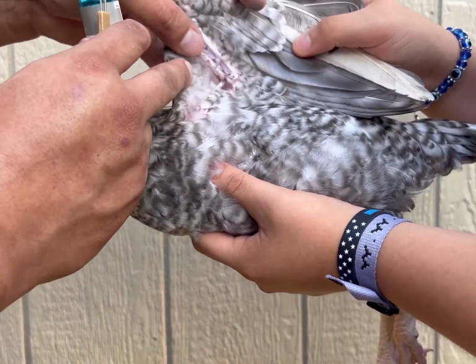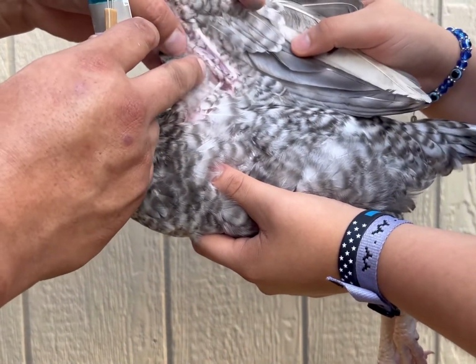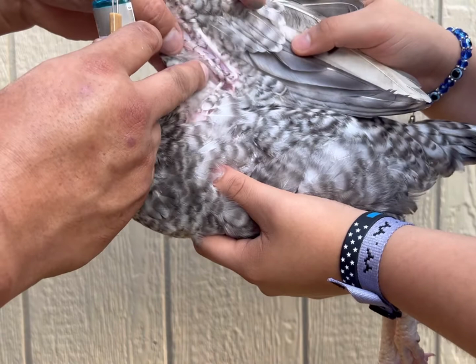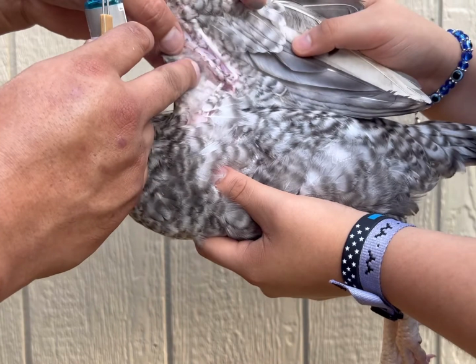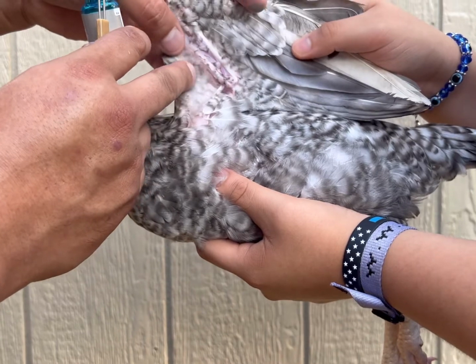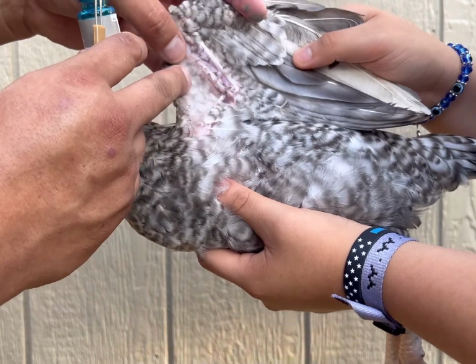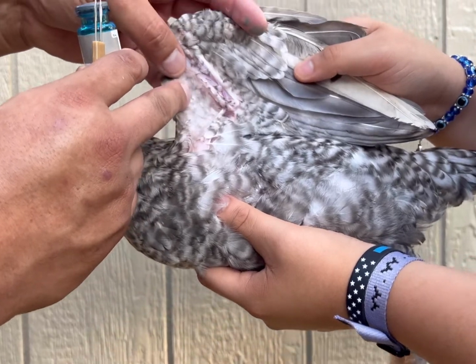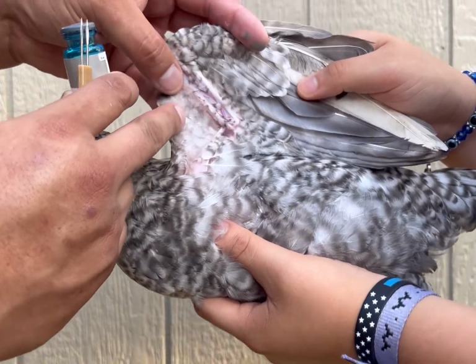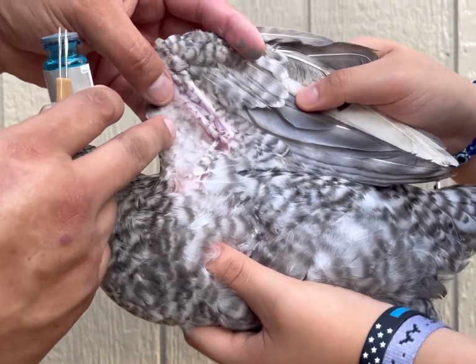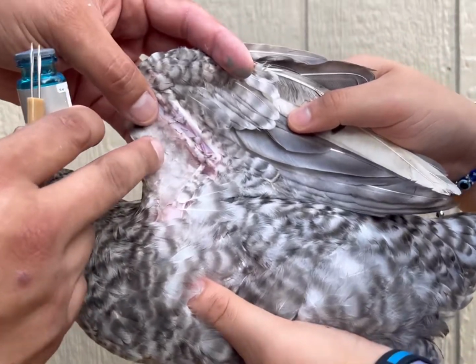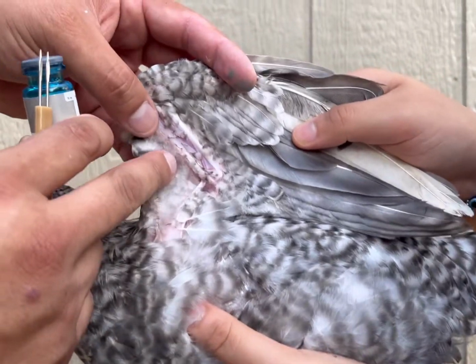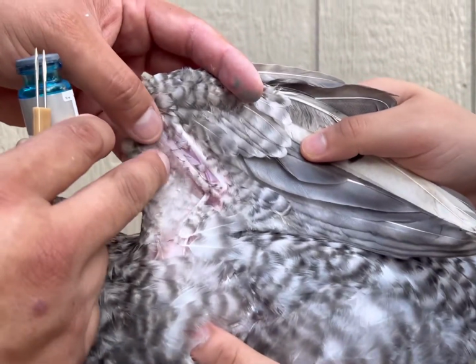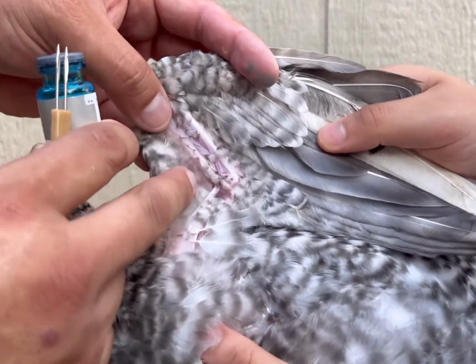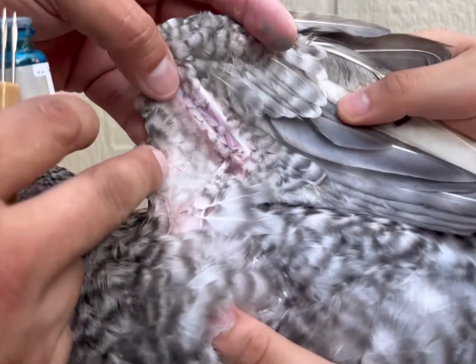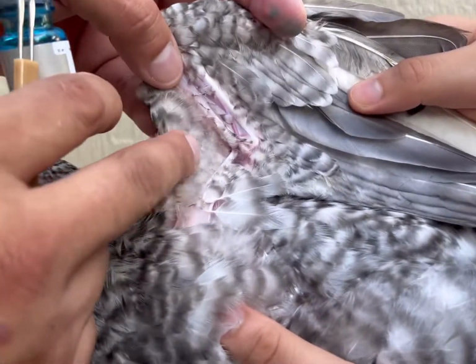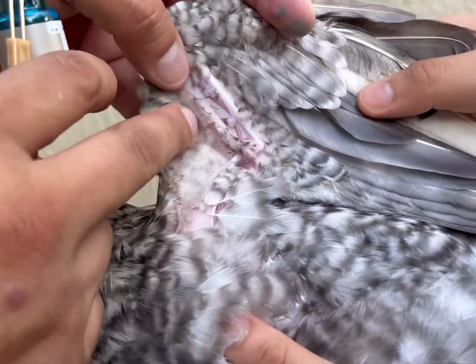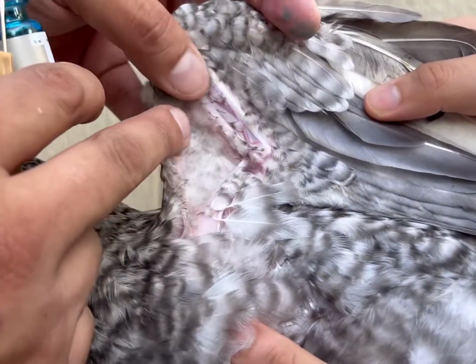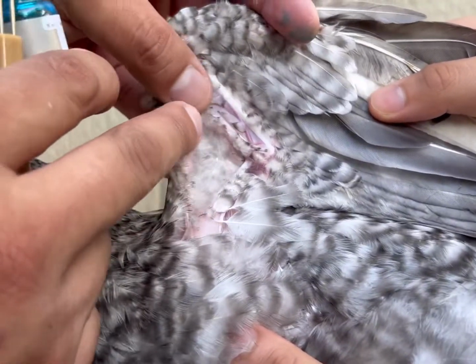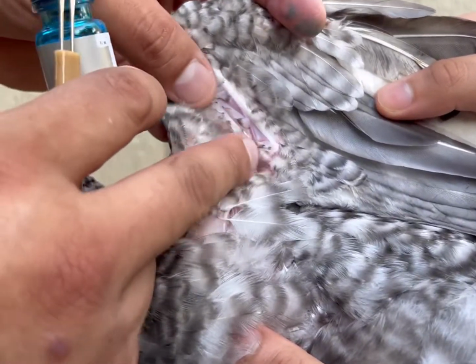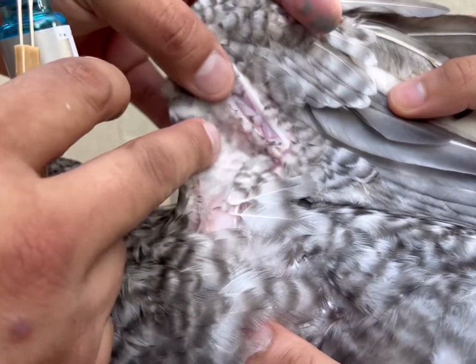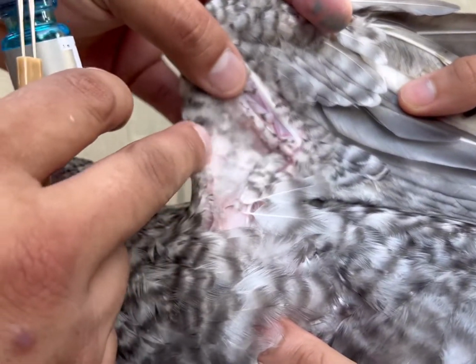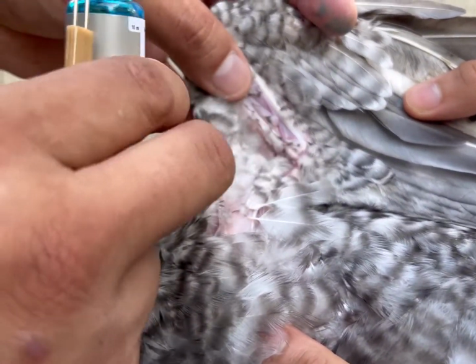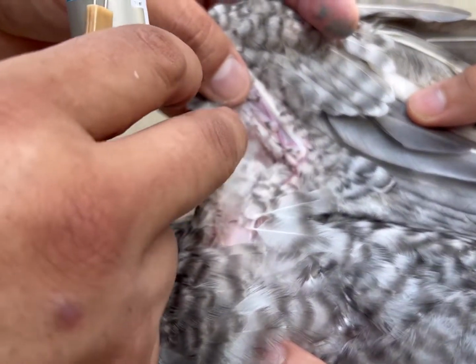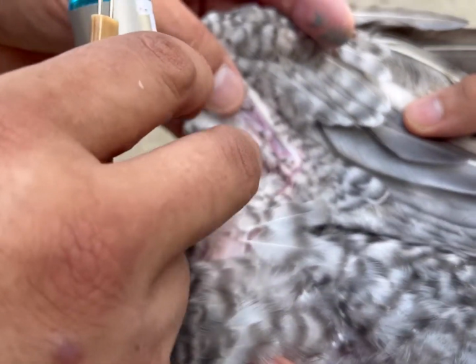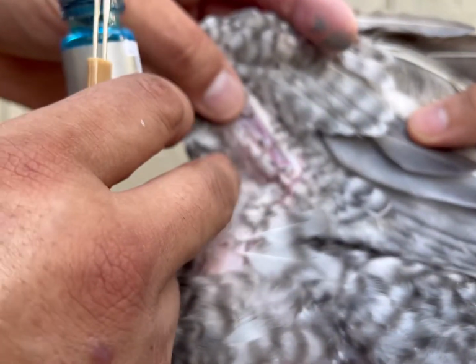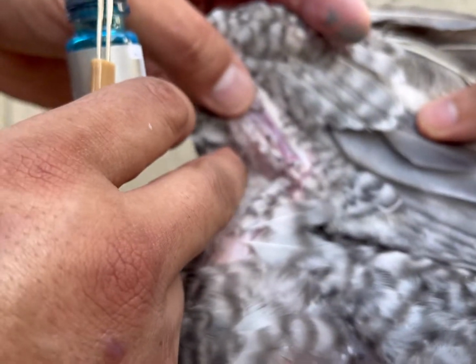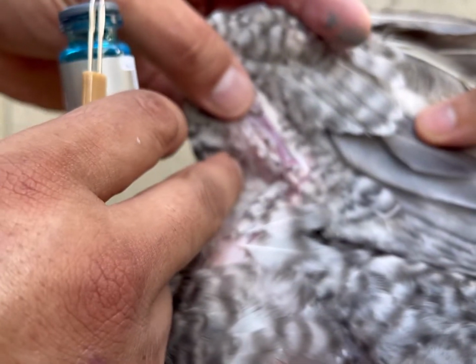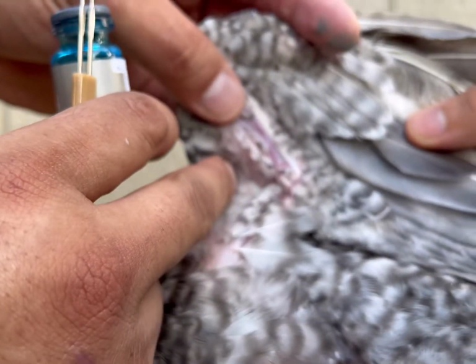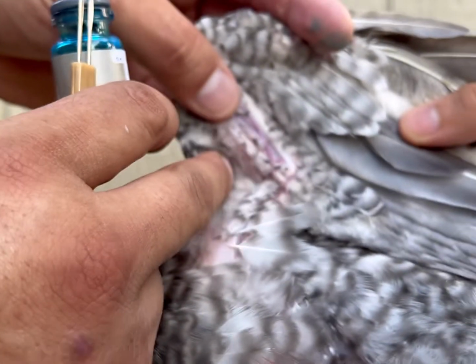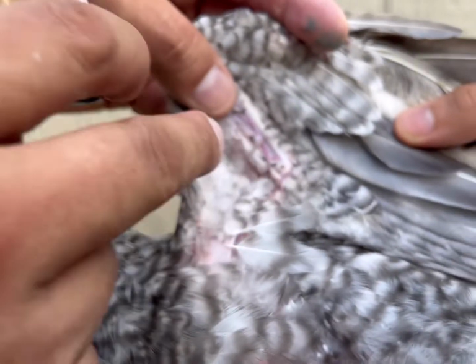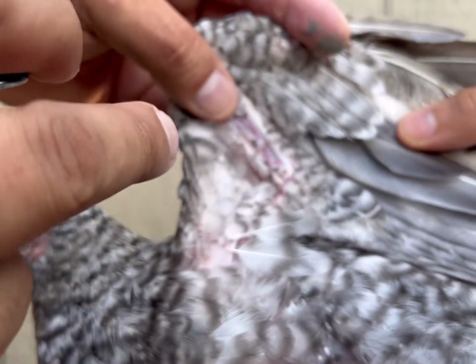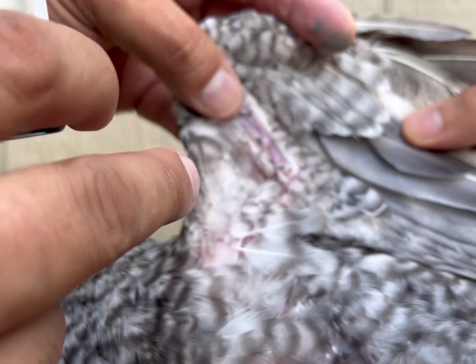Come in a little closer. In this area, I'm going to just stab it through and pull it out.